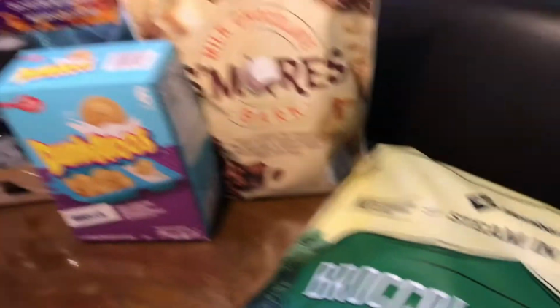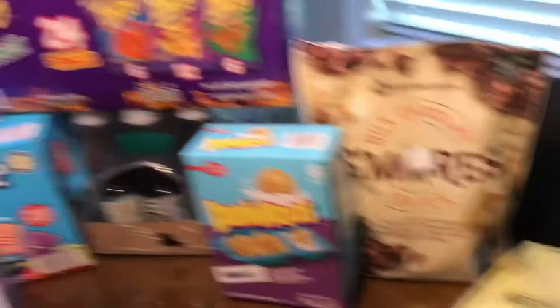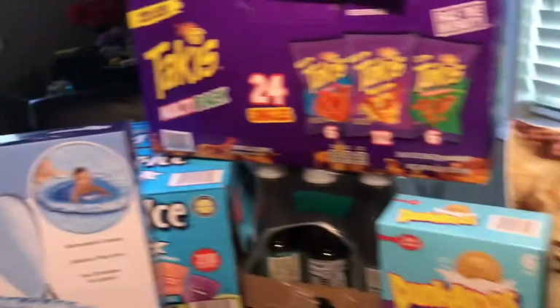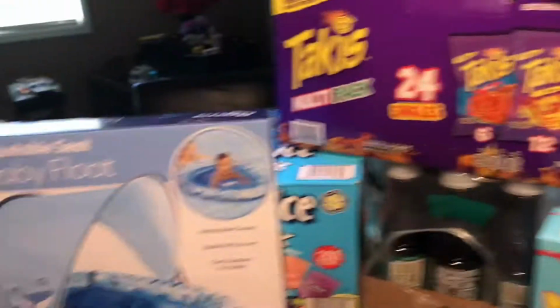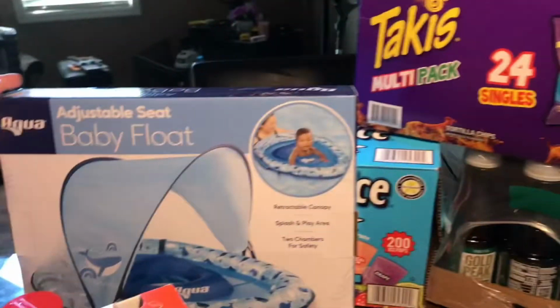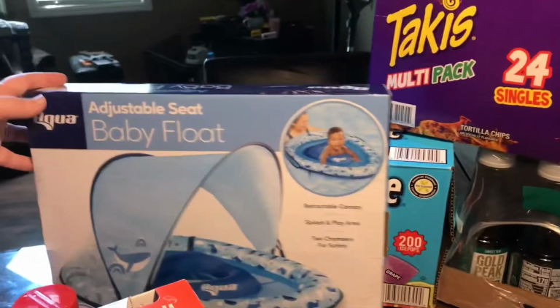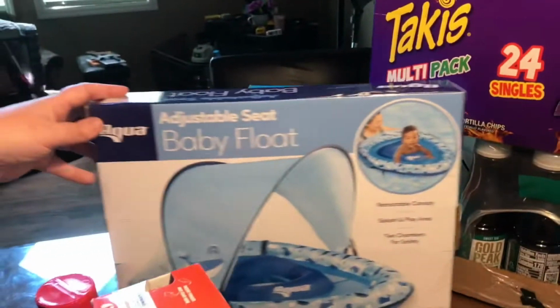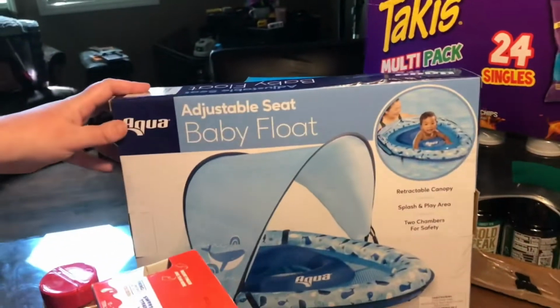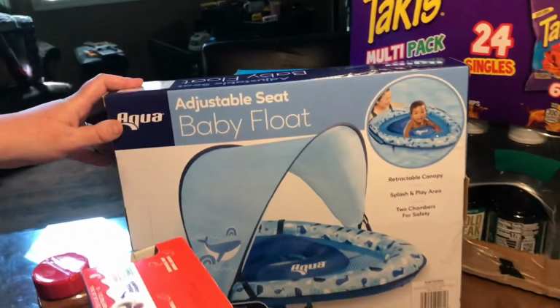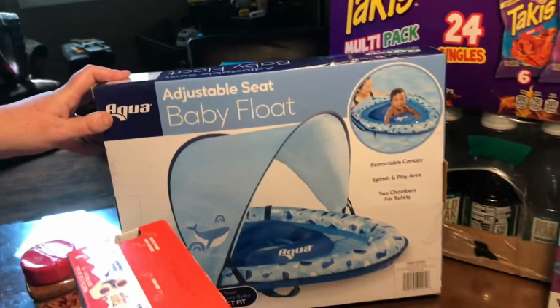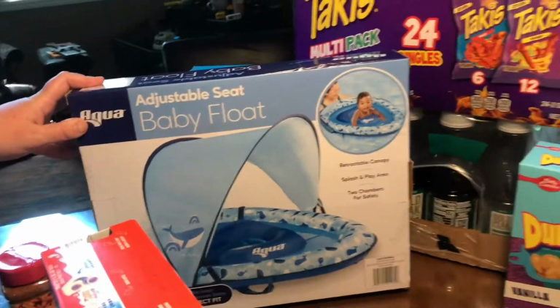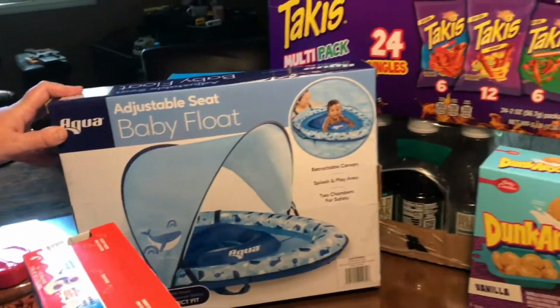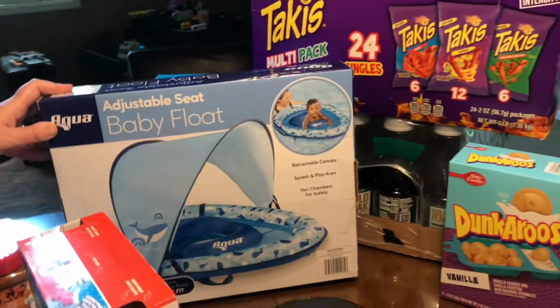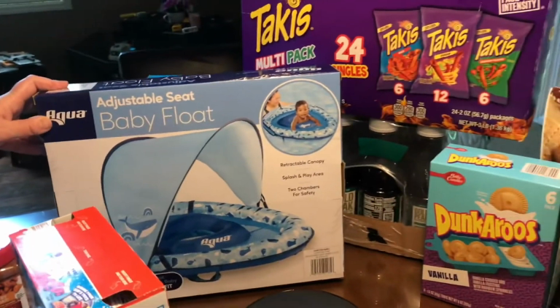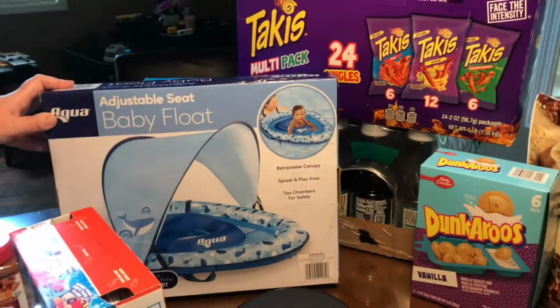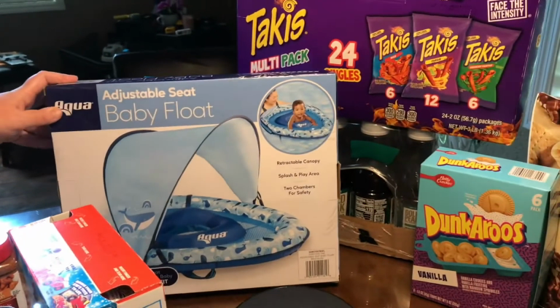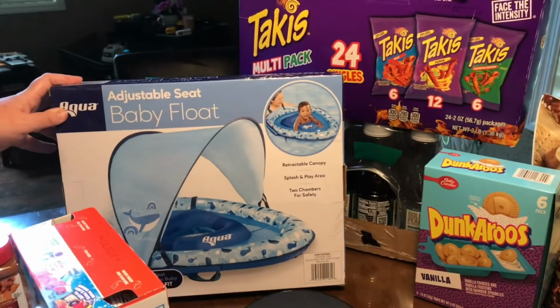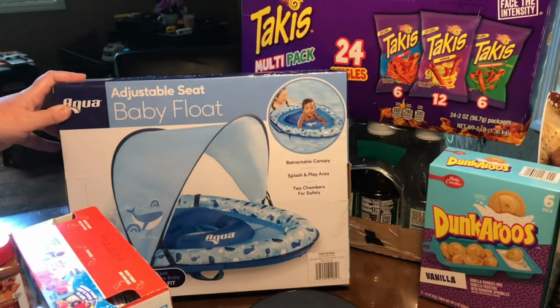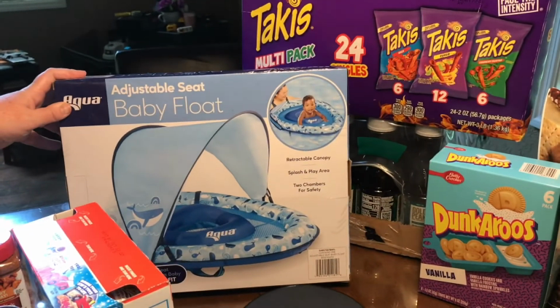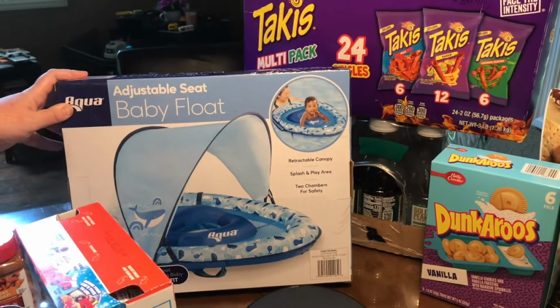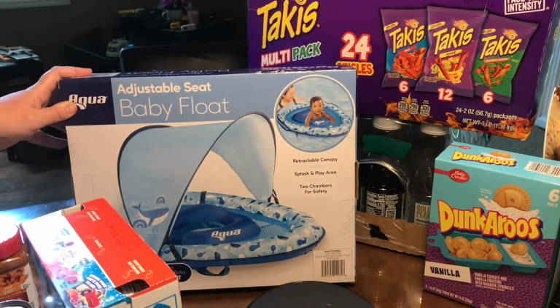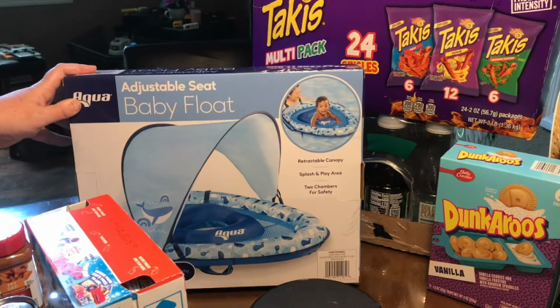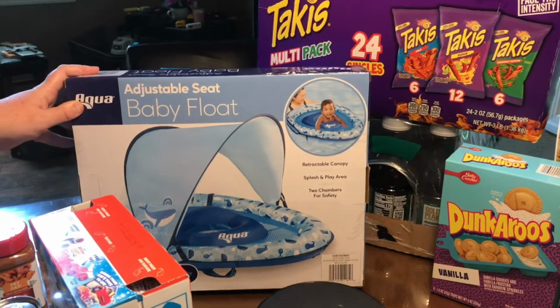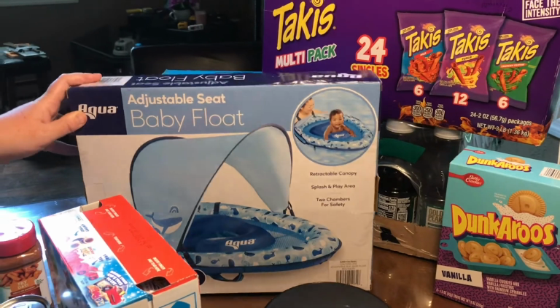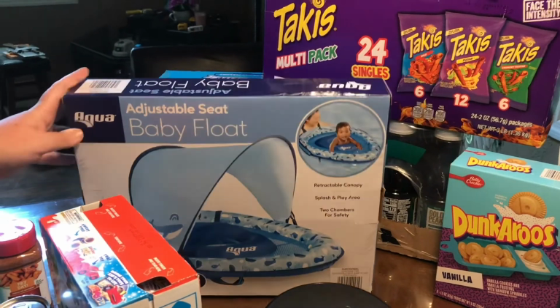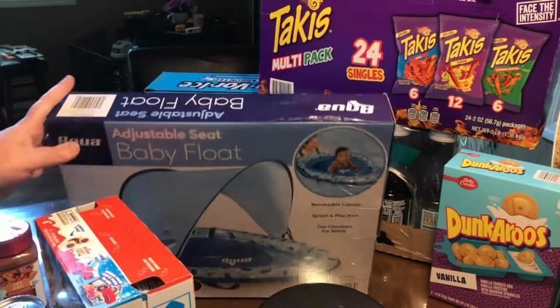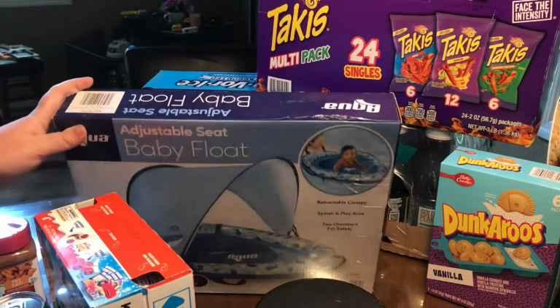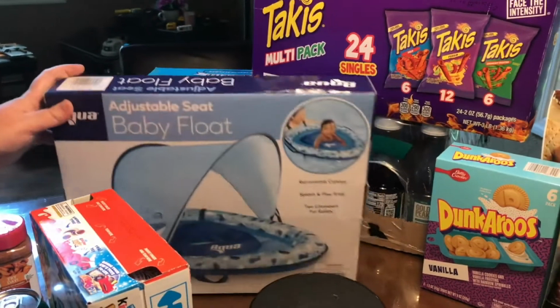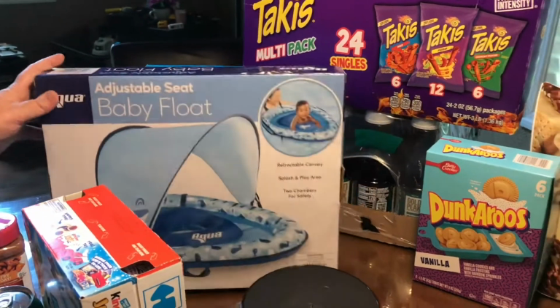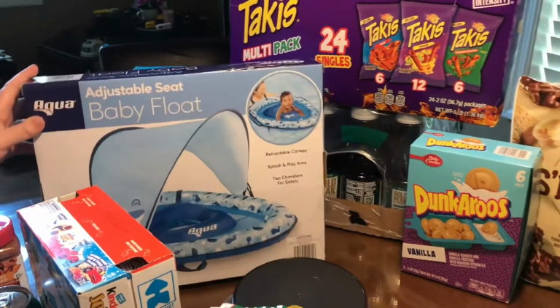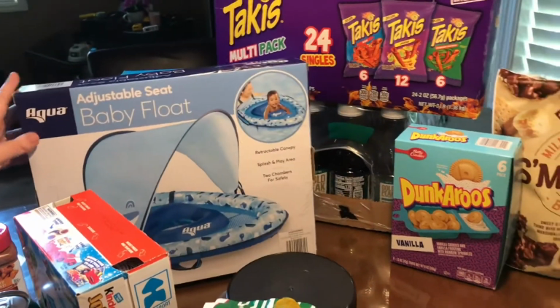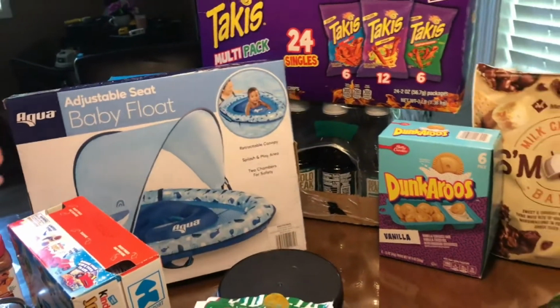And the pool float — do you remember how much it was? $19.99. $19.99 for the pool float, and our total was $169.99.